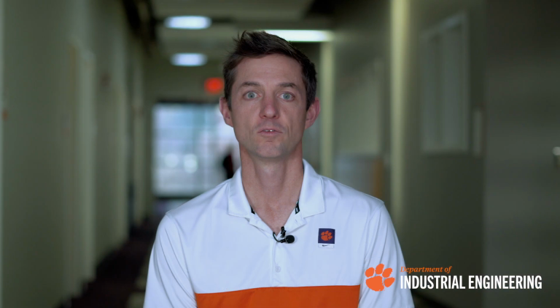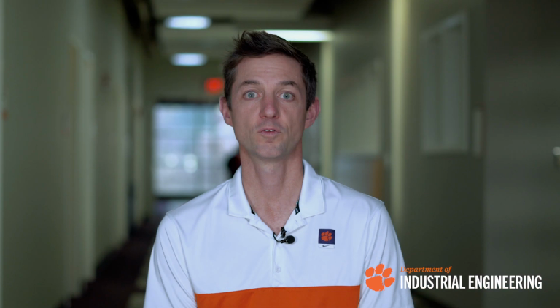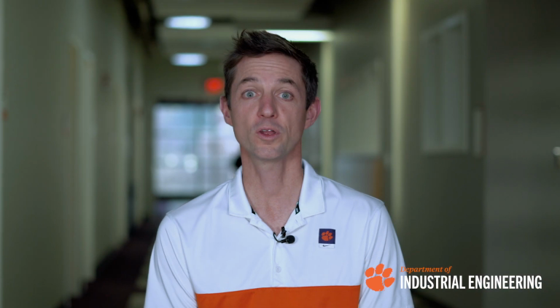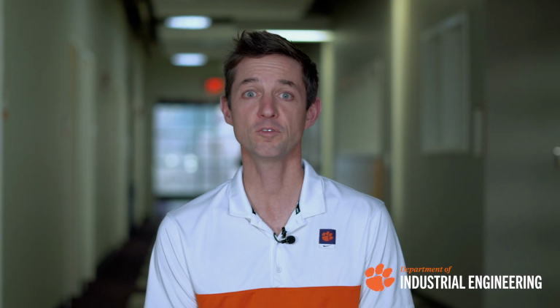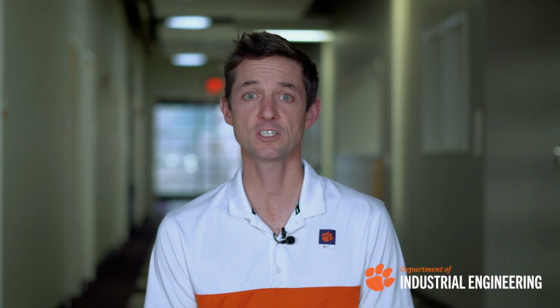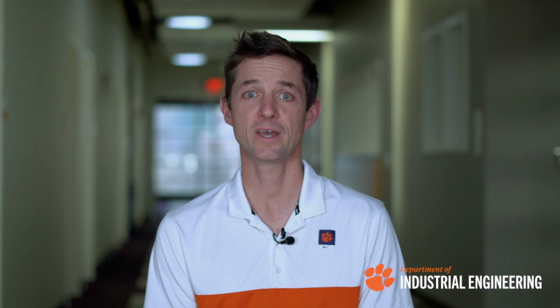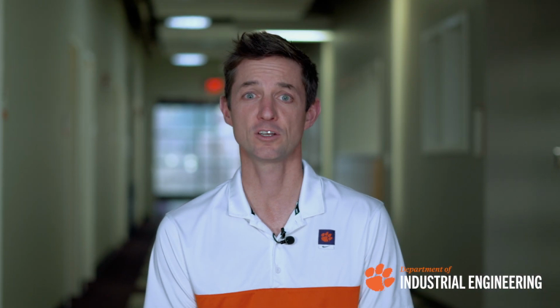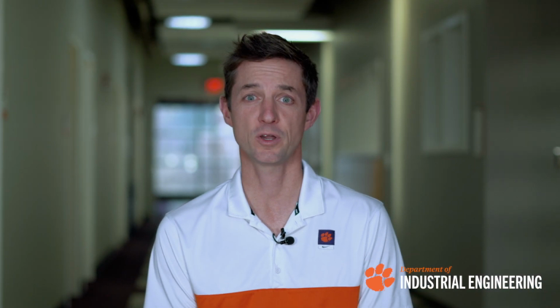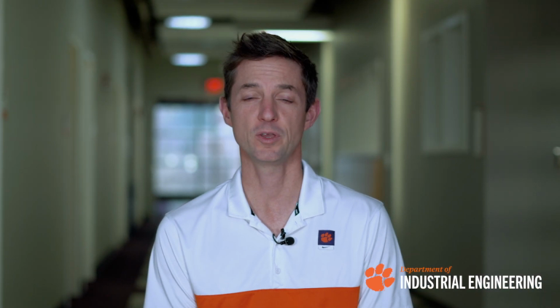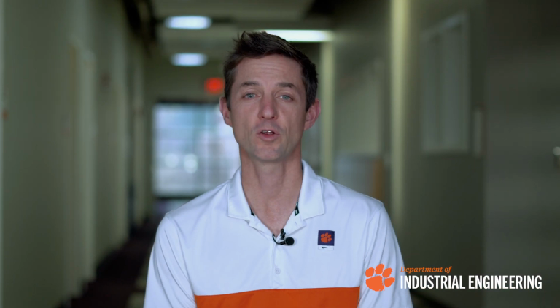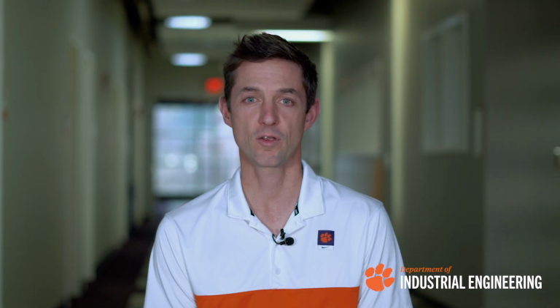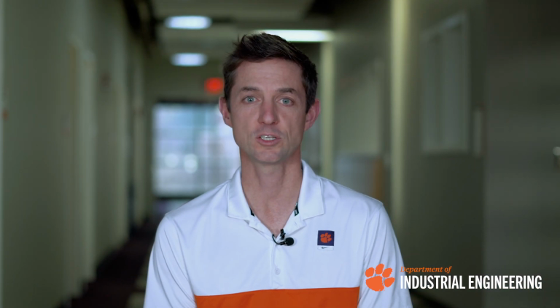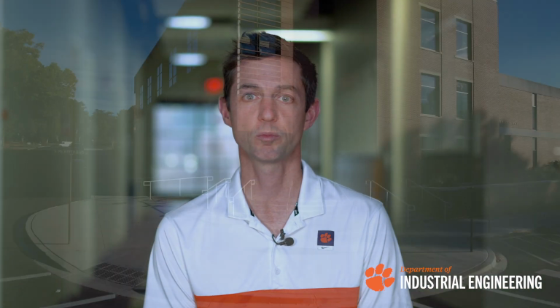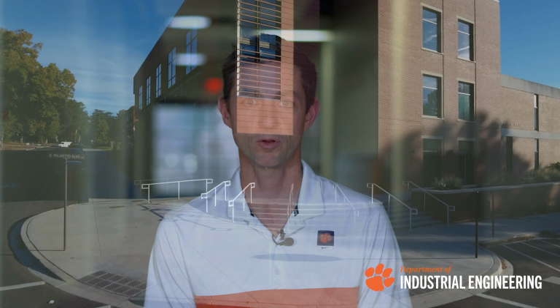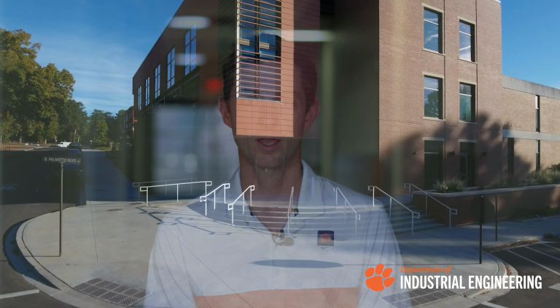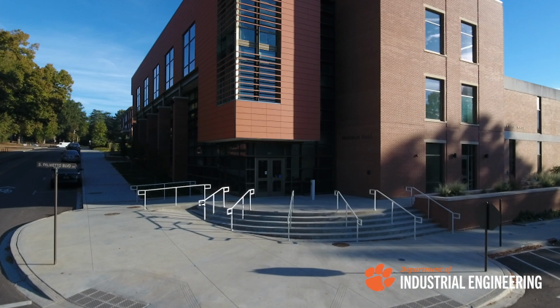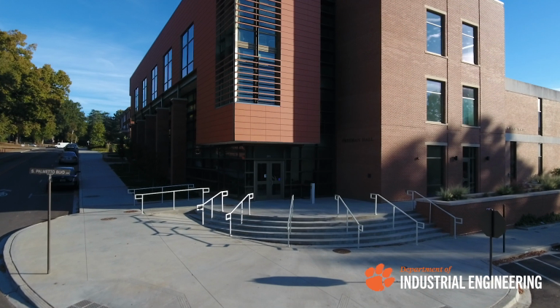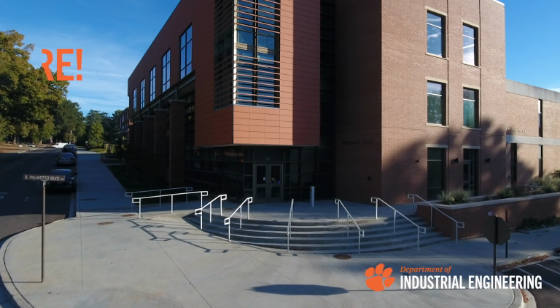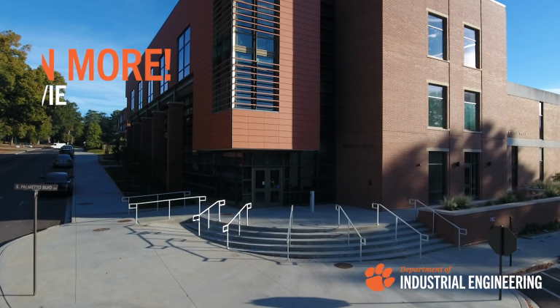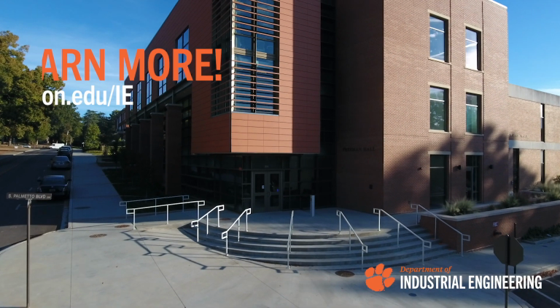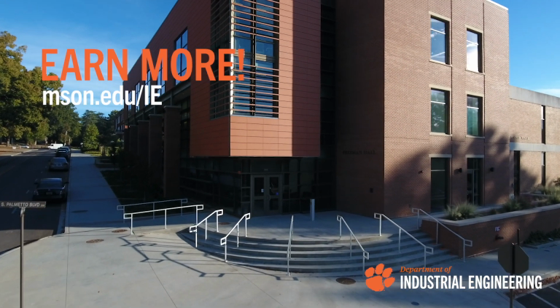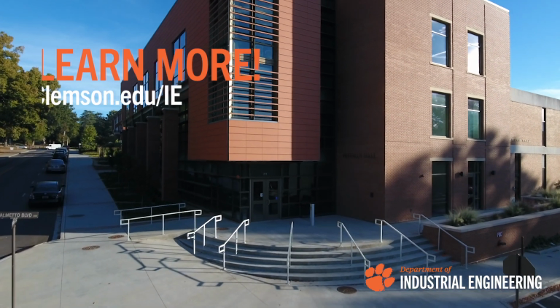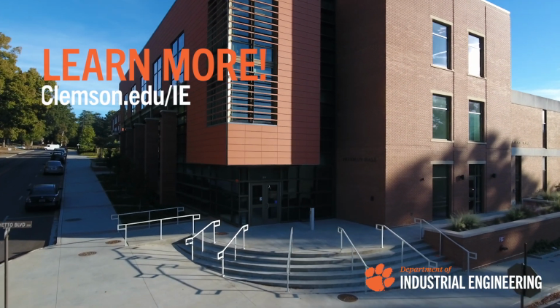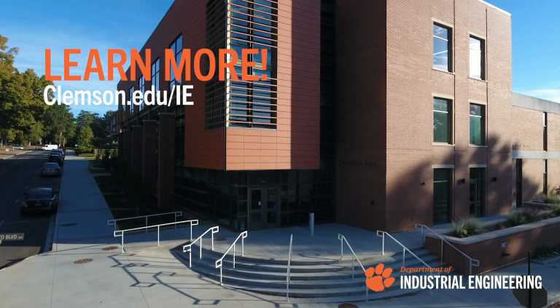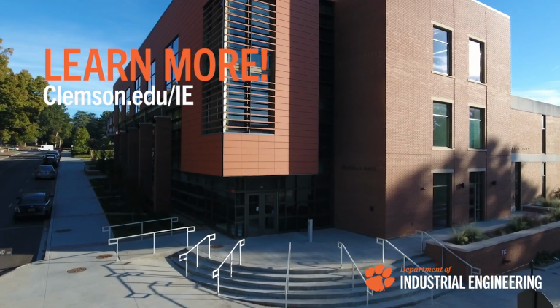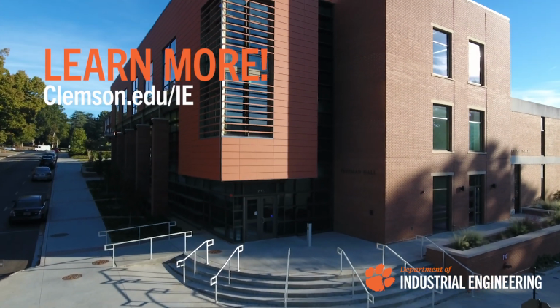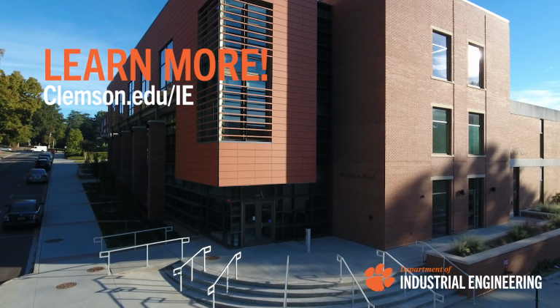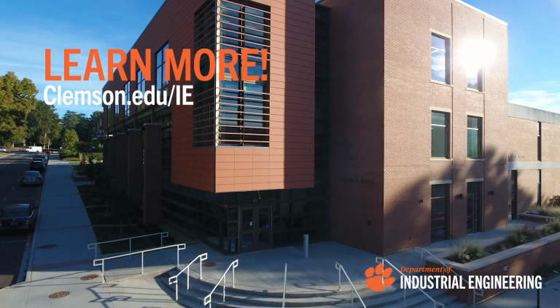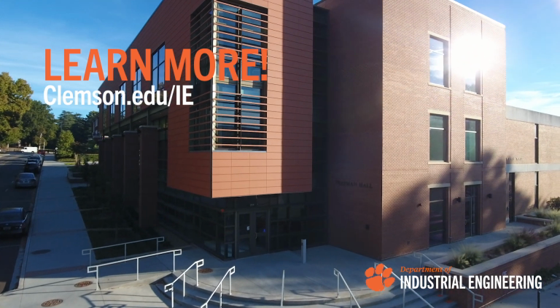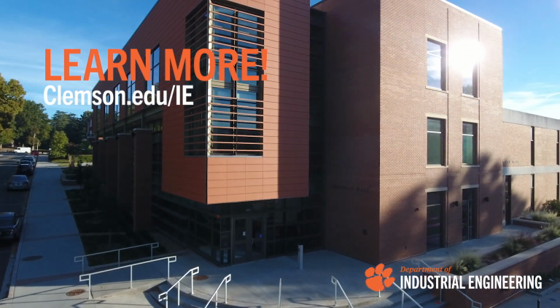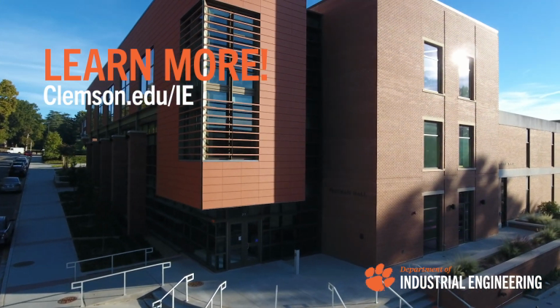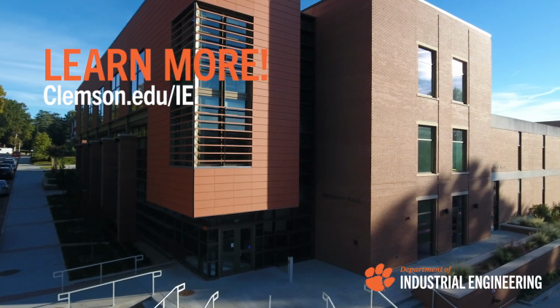For more information about our department or graduate program, feel free to check out our website or reach out to us directly.